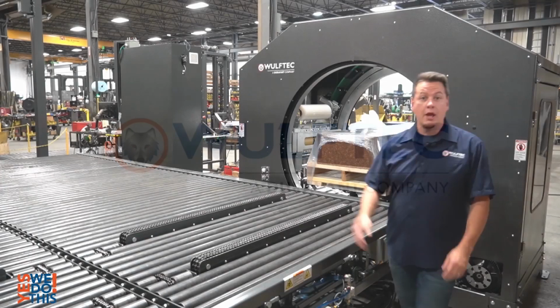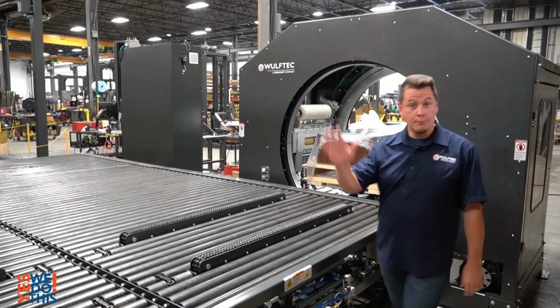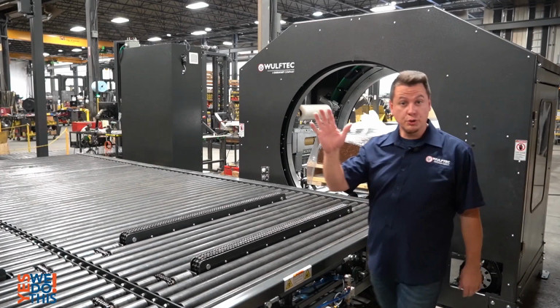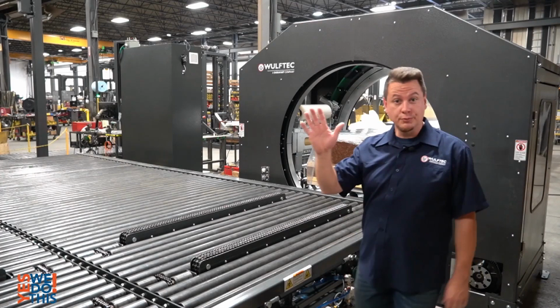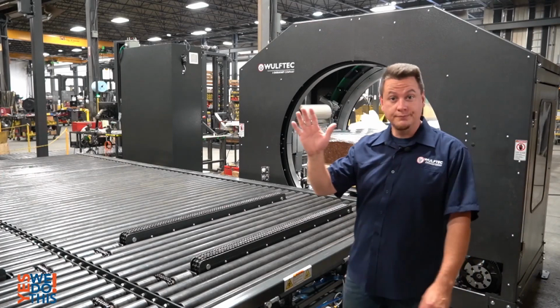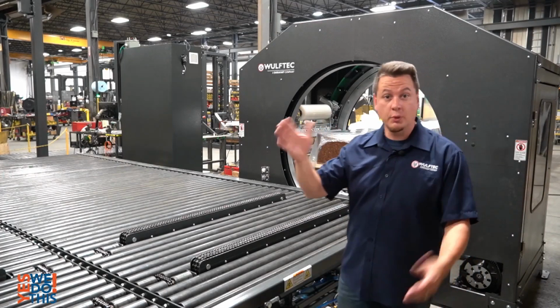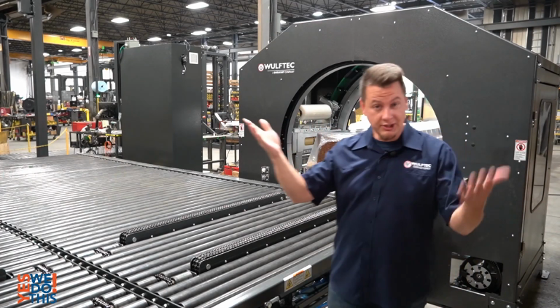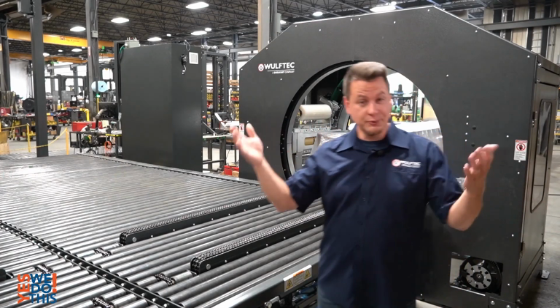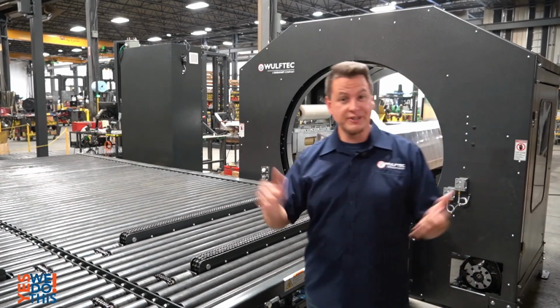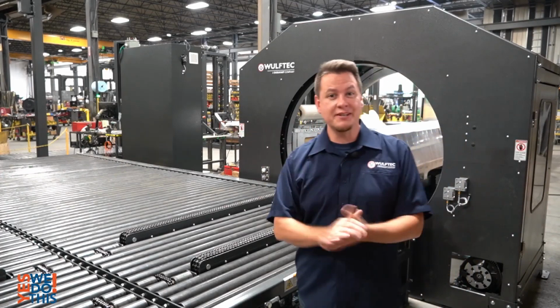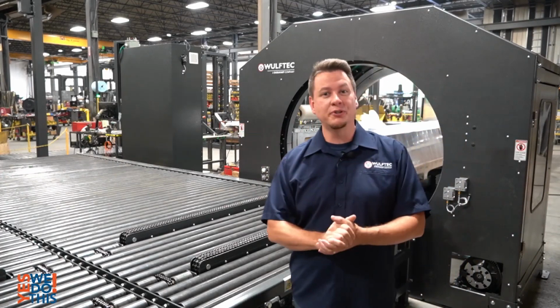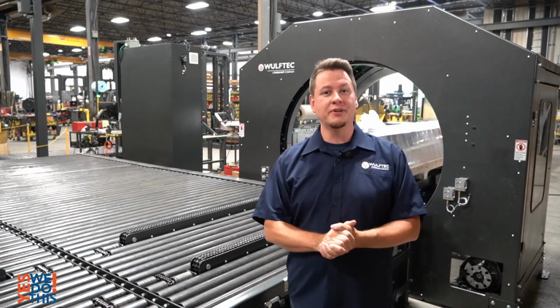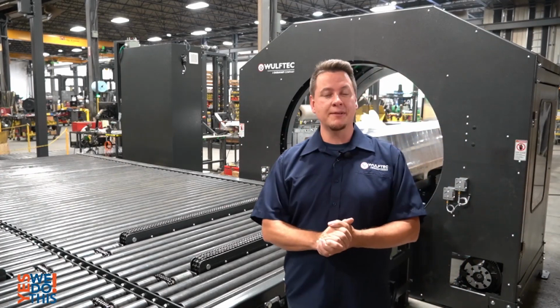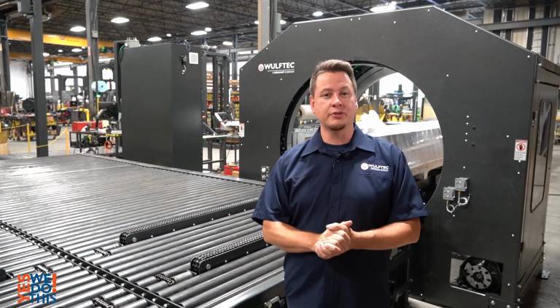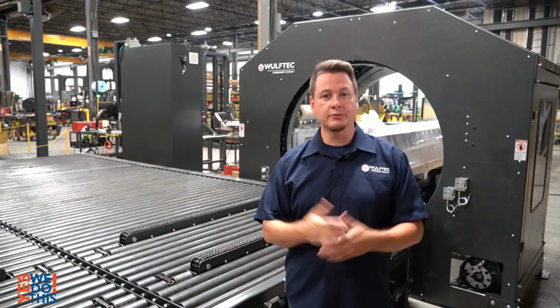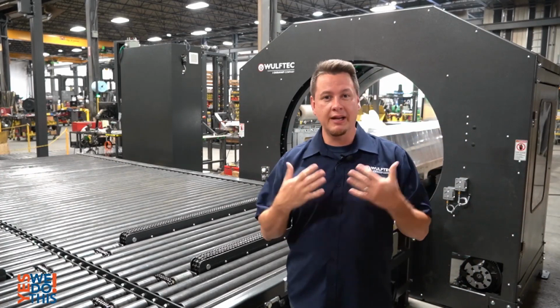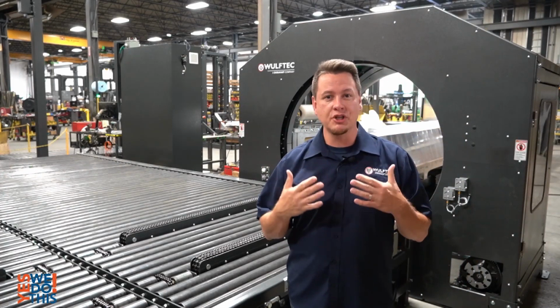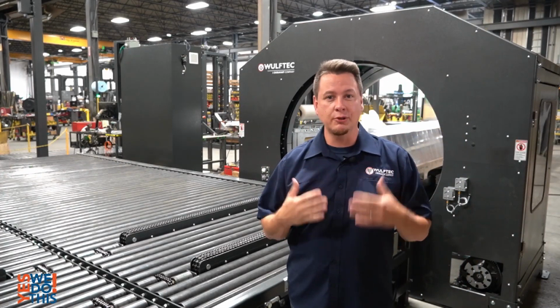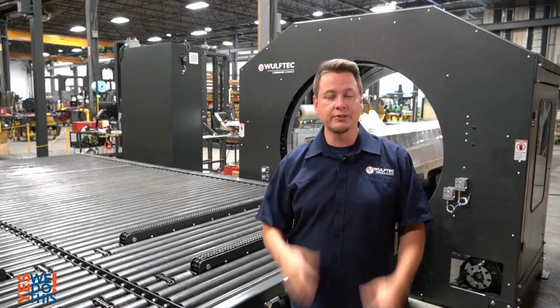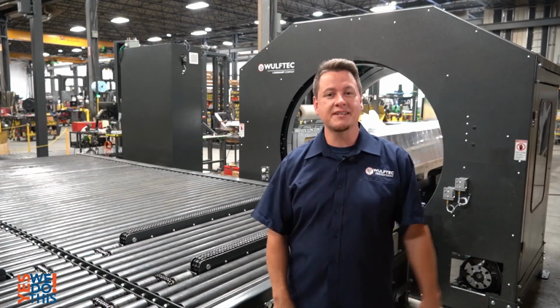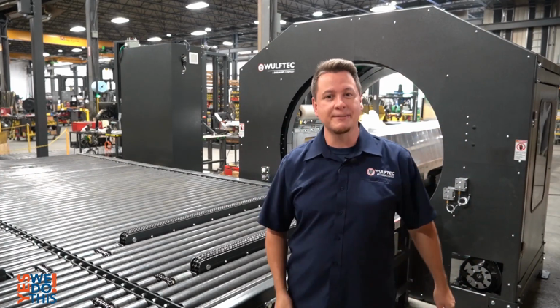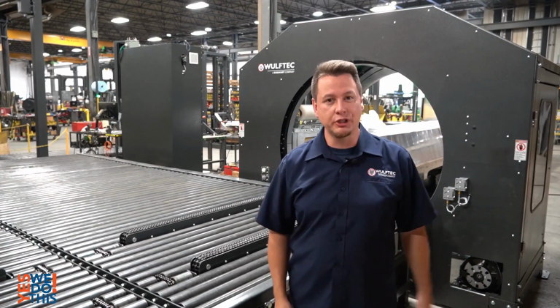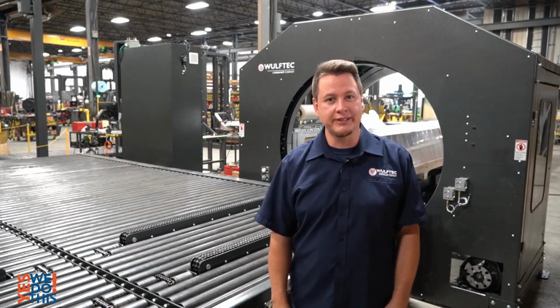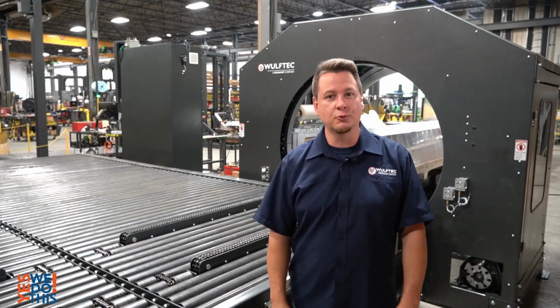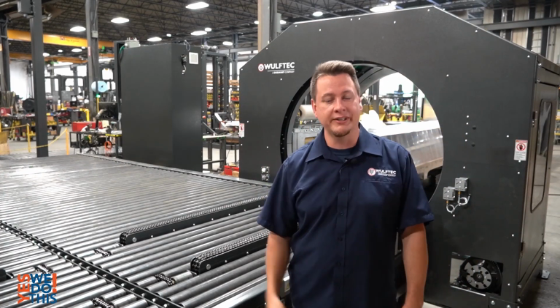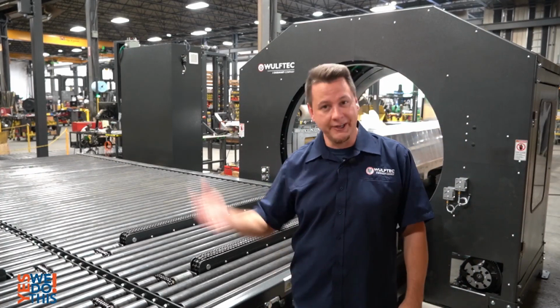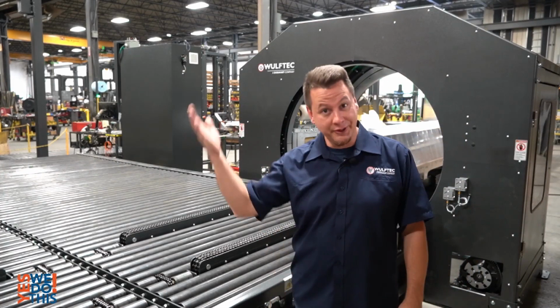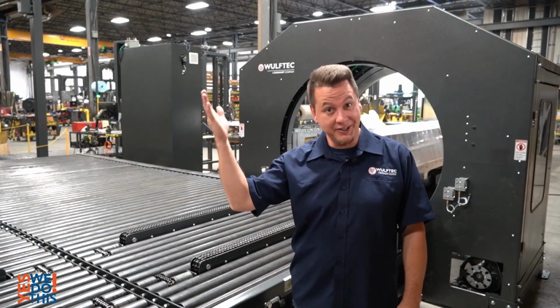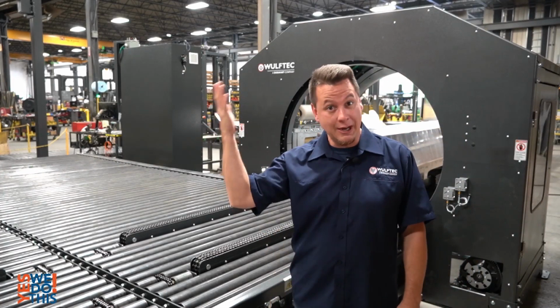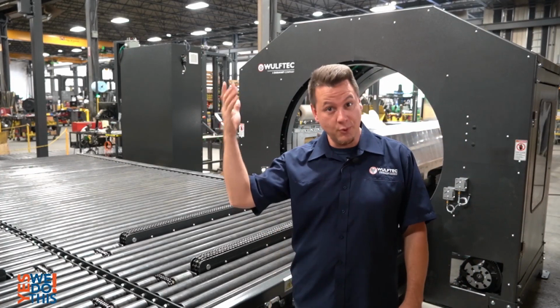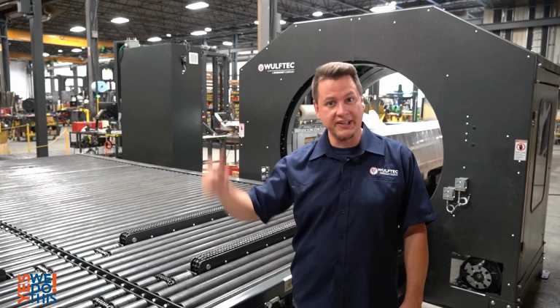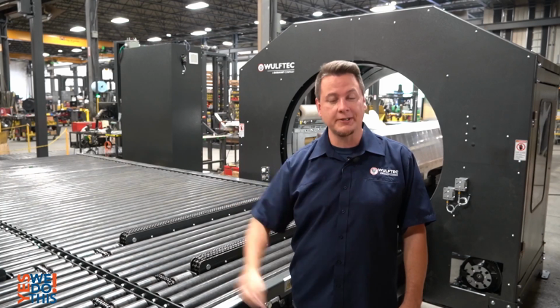Bonjour, welcome to this Yes We Do This episode. I am Jean-Luc, Sales and Marketing Coordinator here at Wulvetech.